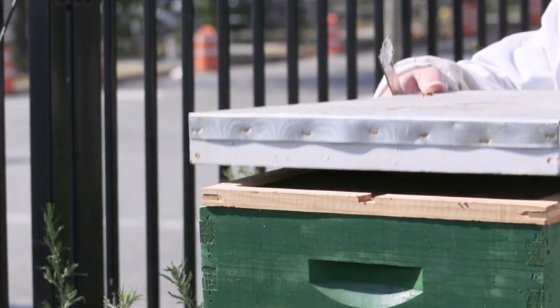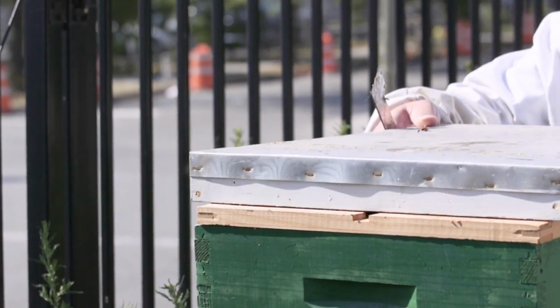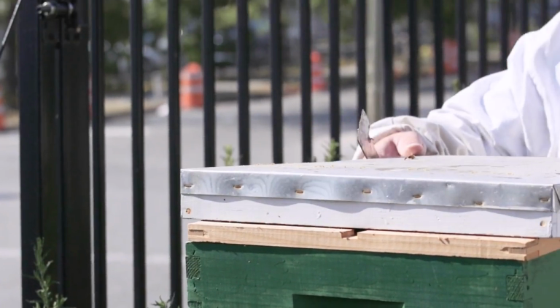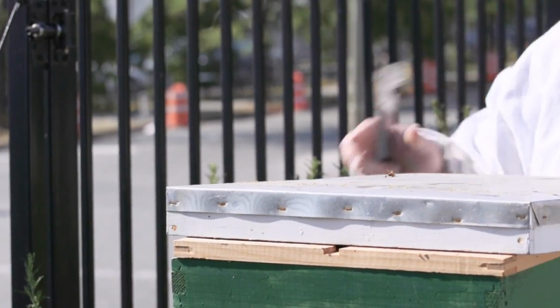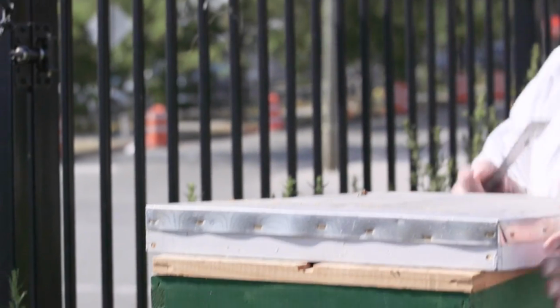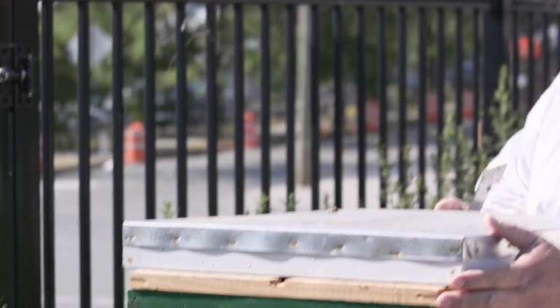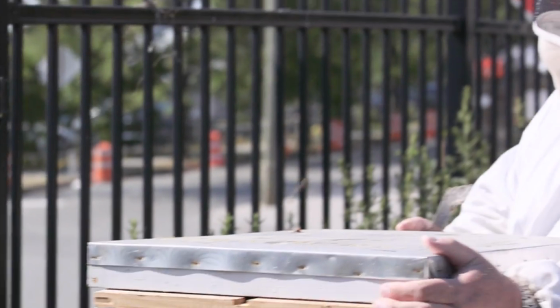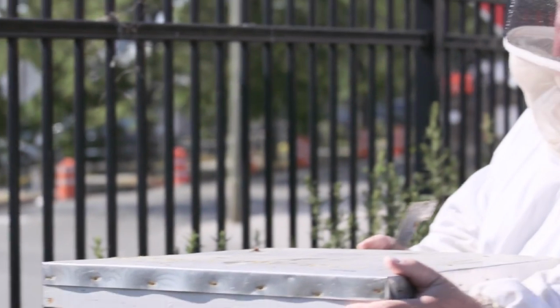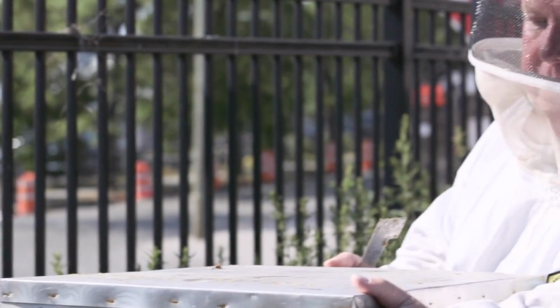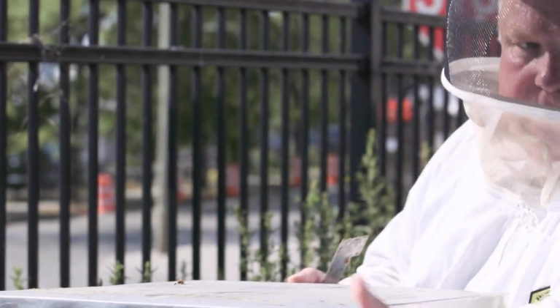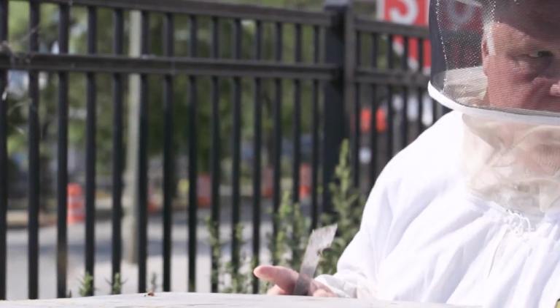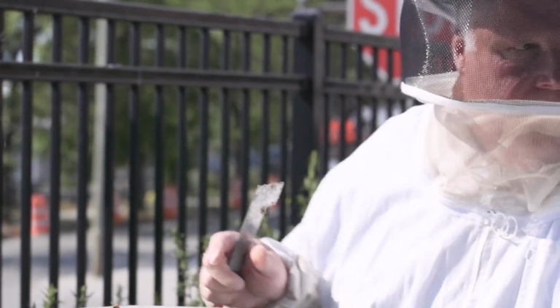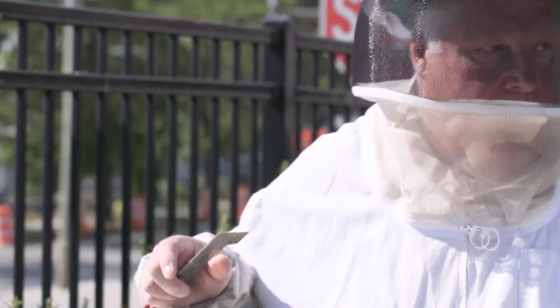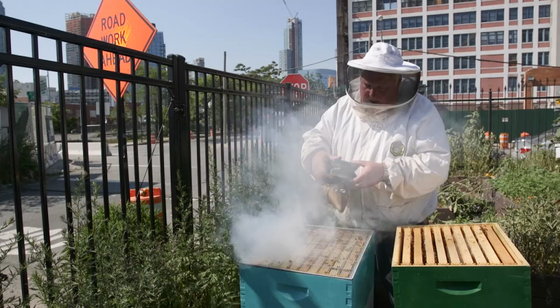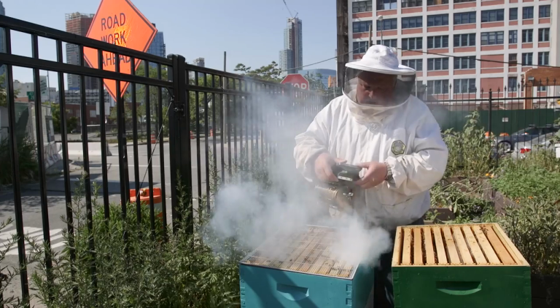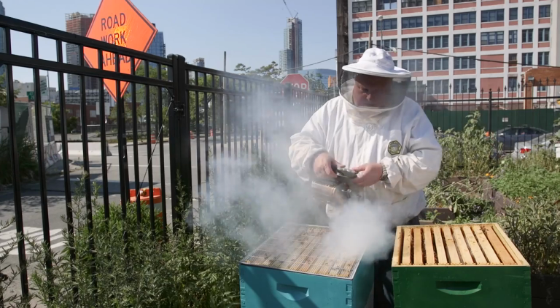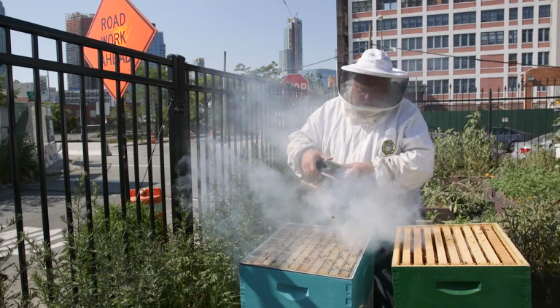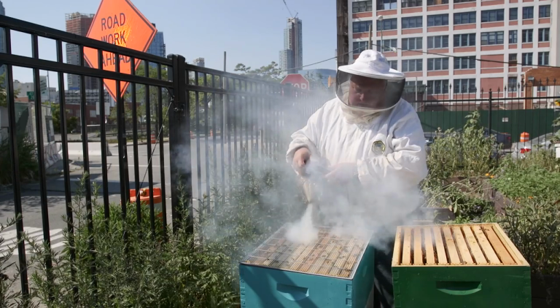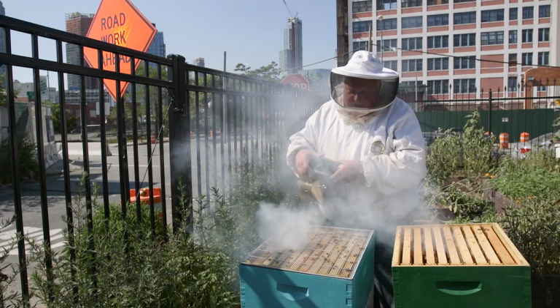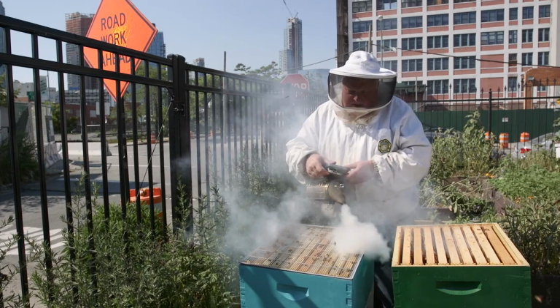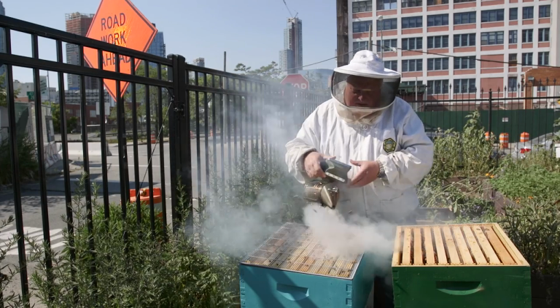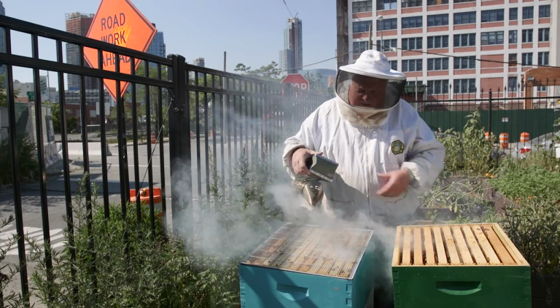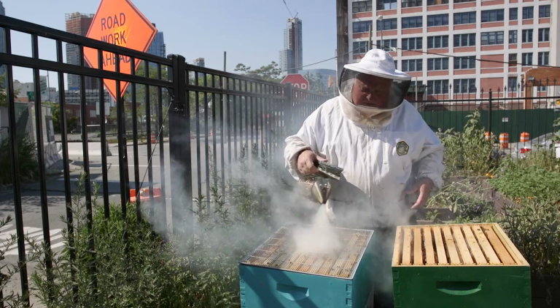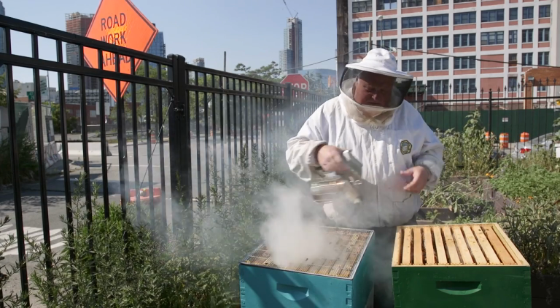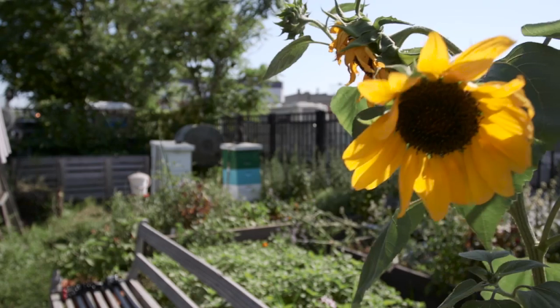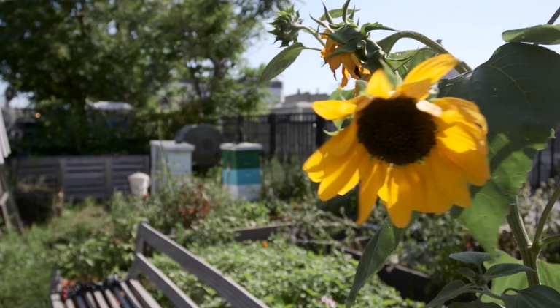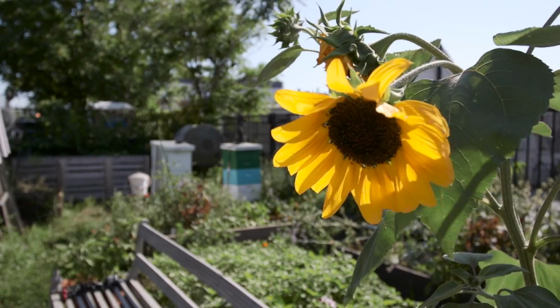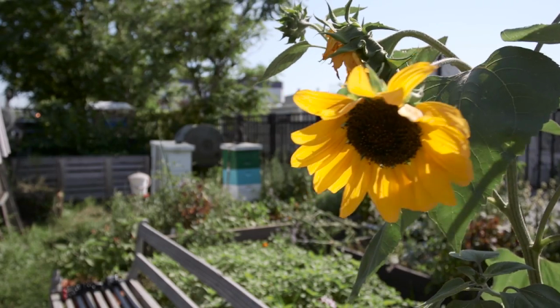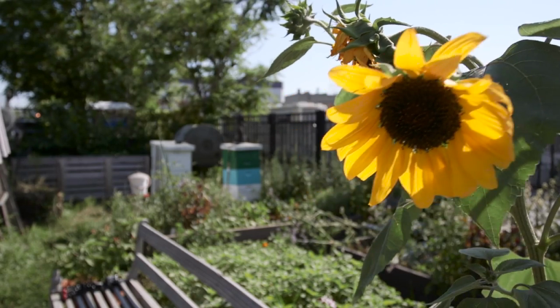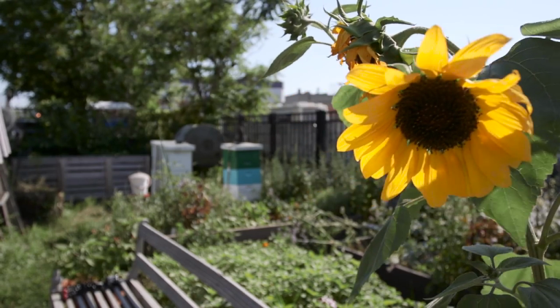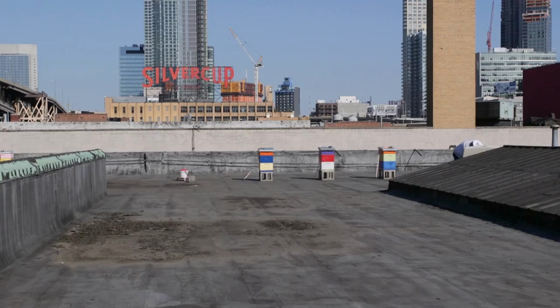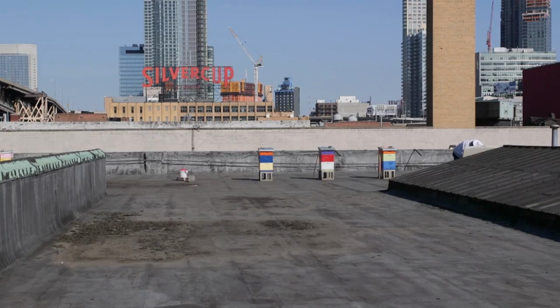I've been beekeeping now — this is my fifth season. I started in 2012. I have 32 hives in nine different apiaries.